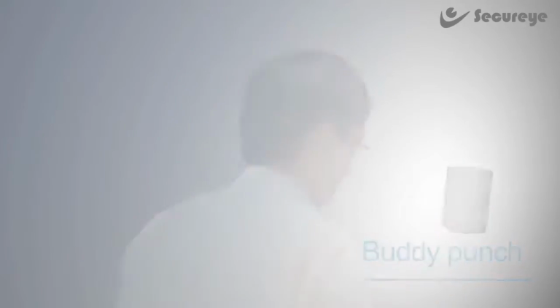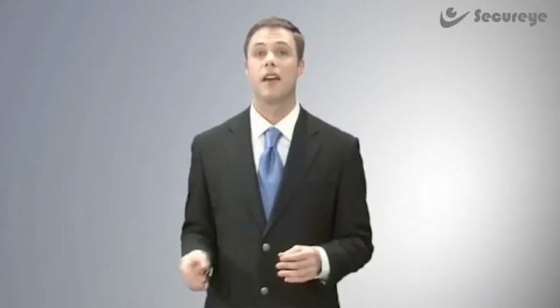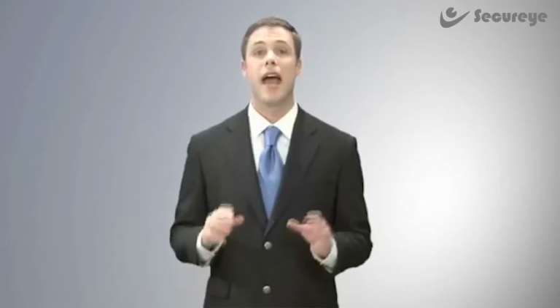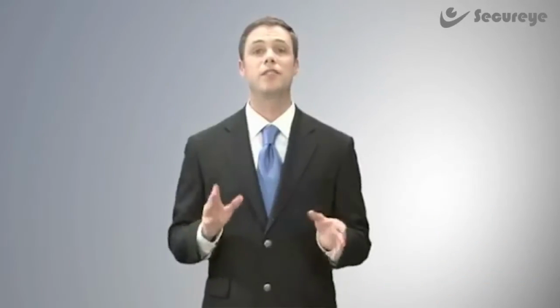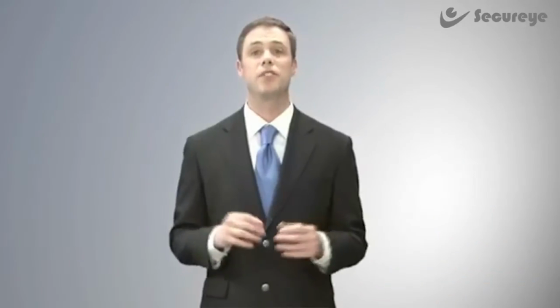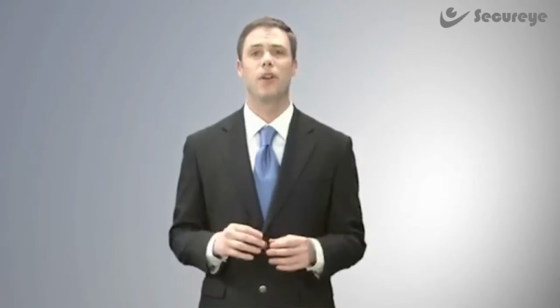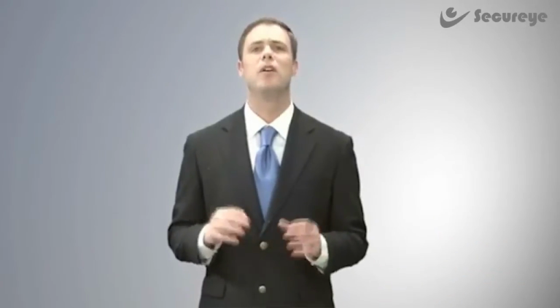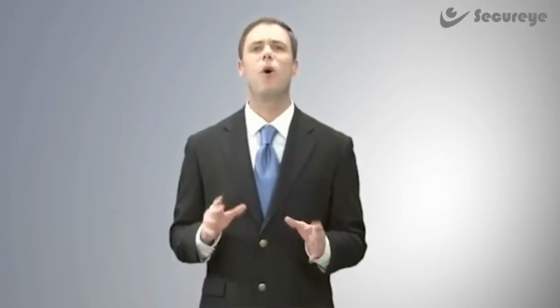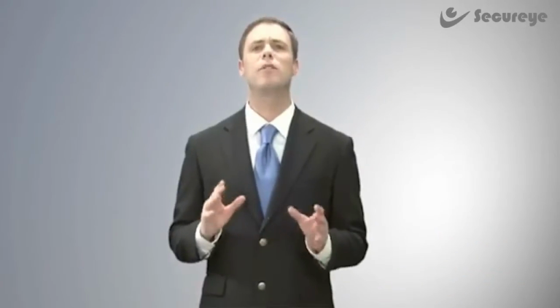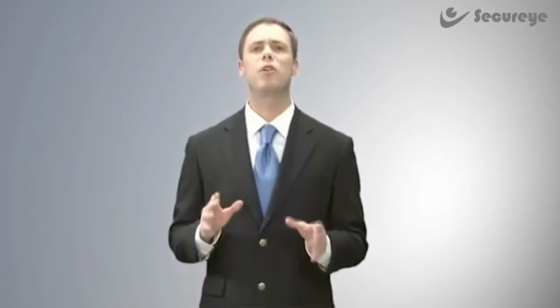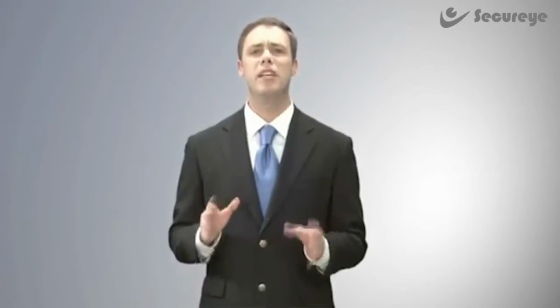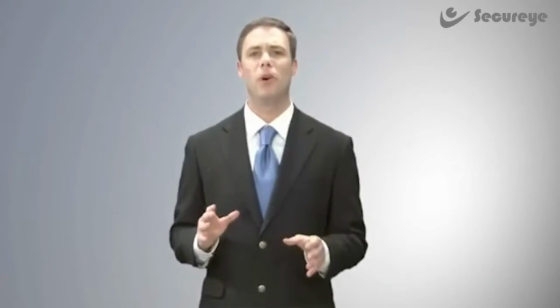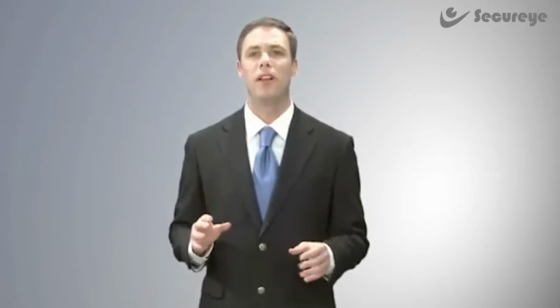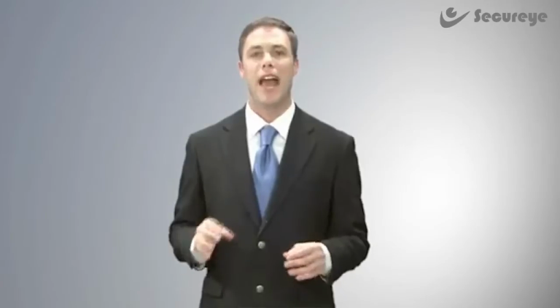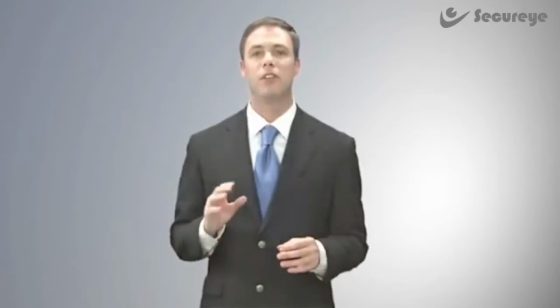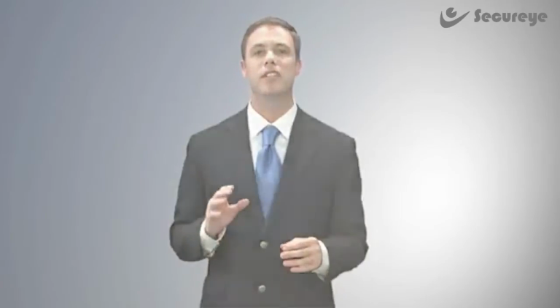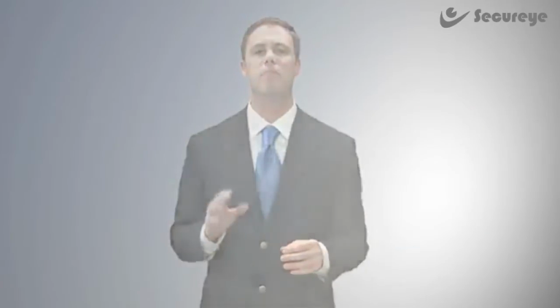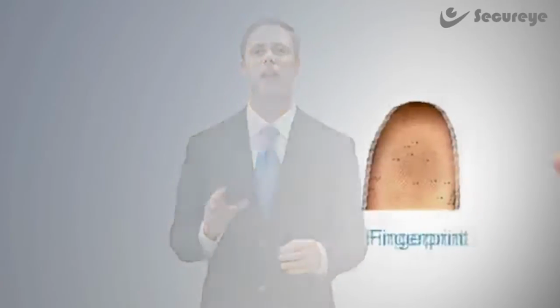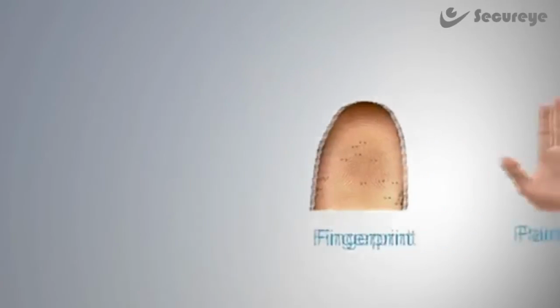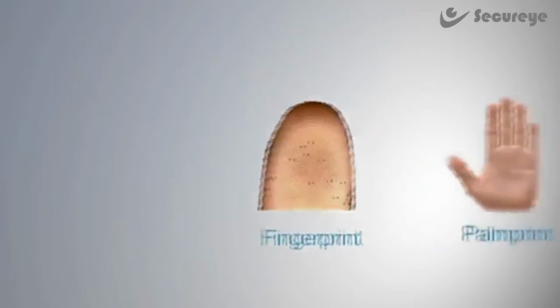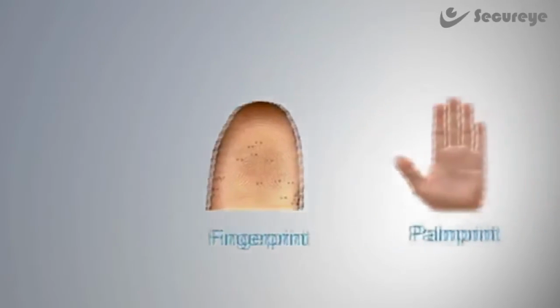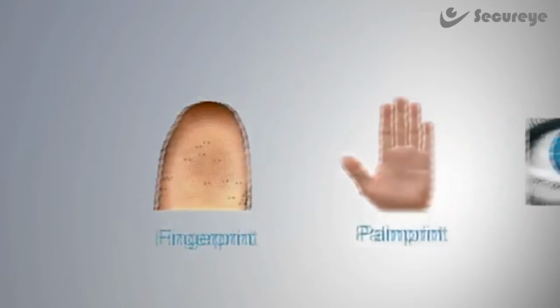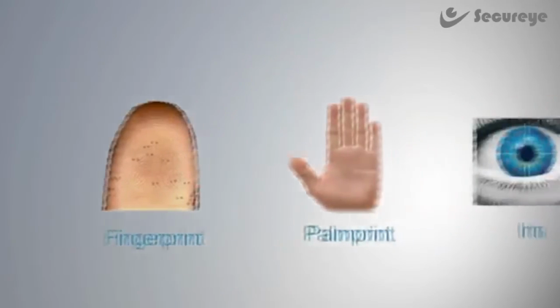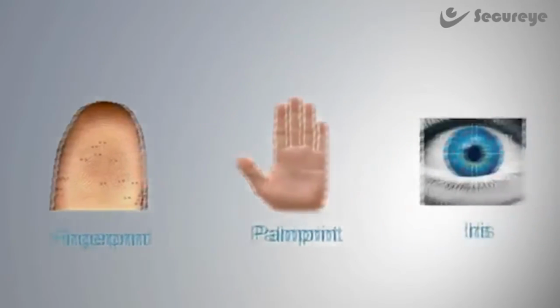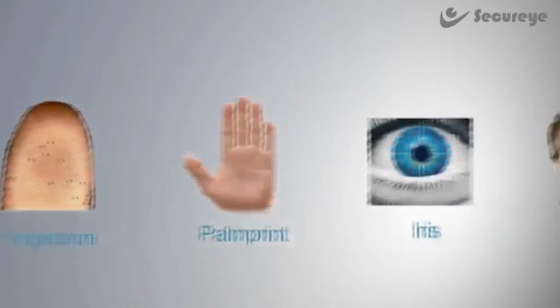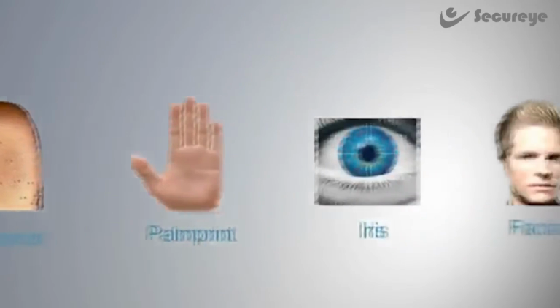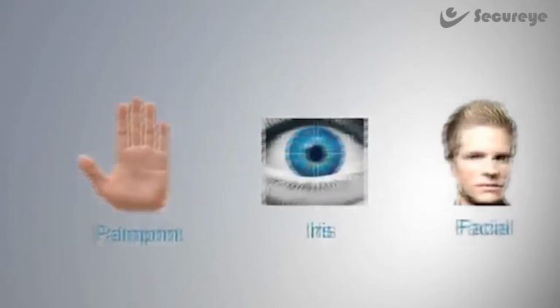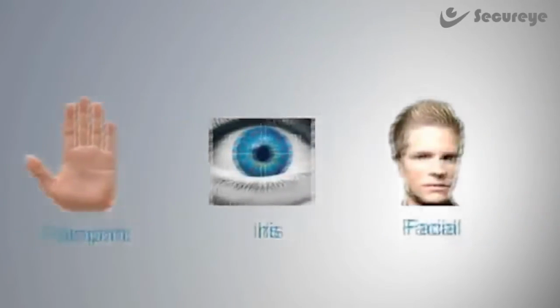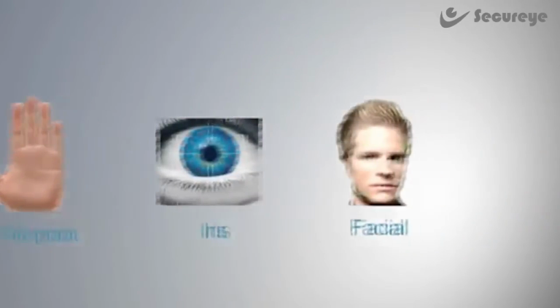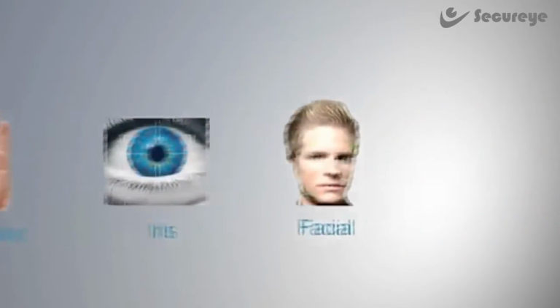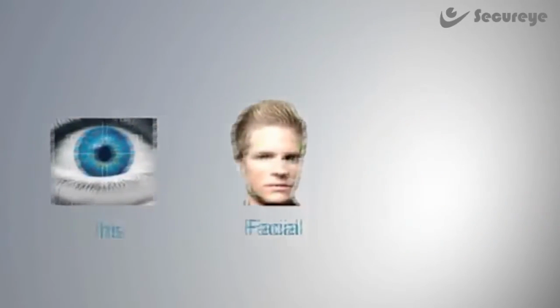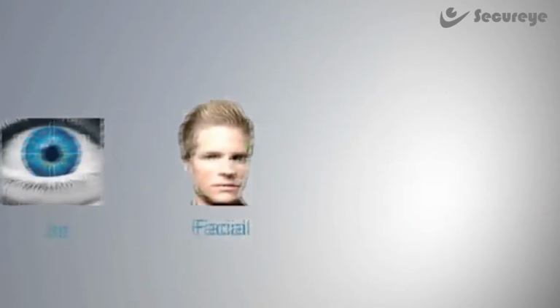As a result, more and more people have looked into biometric recognition solutions to avoid fraud.